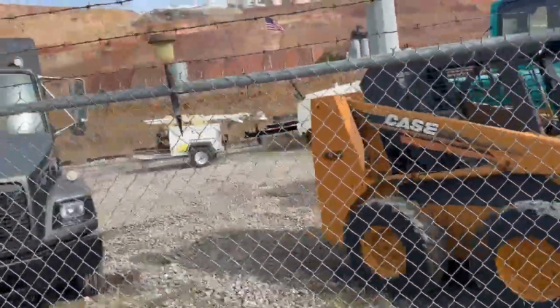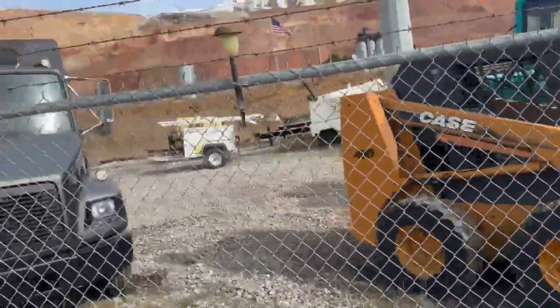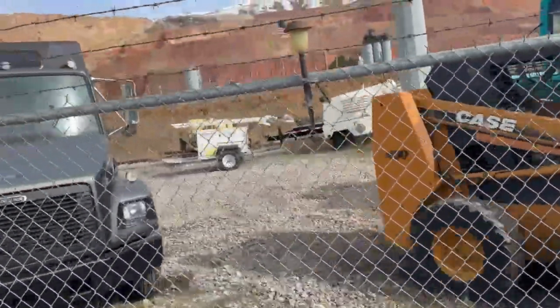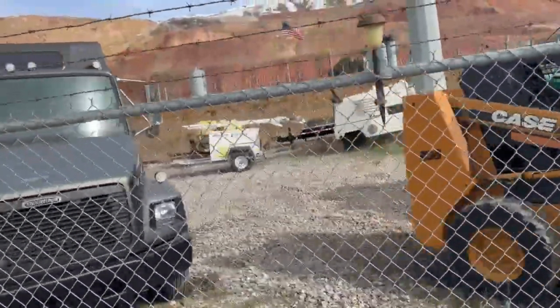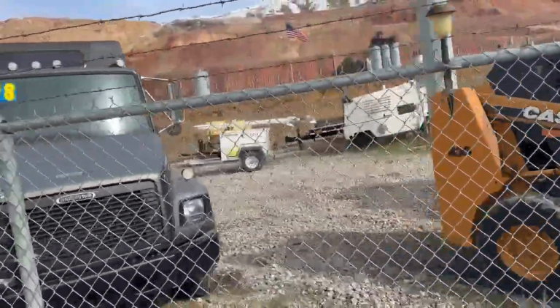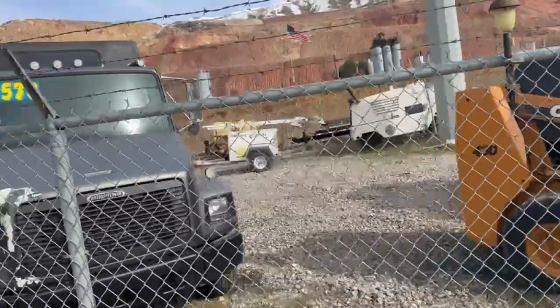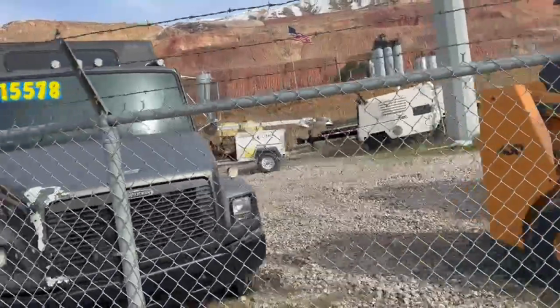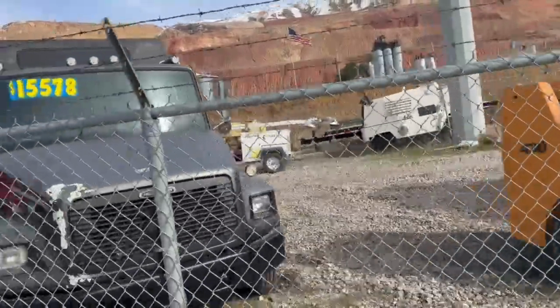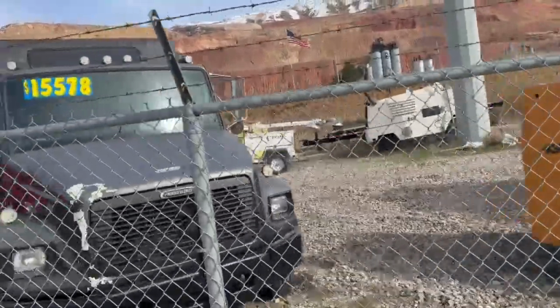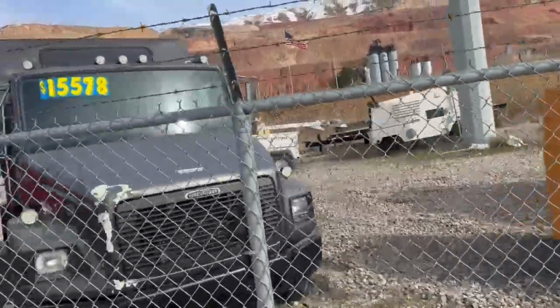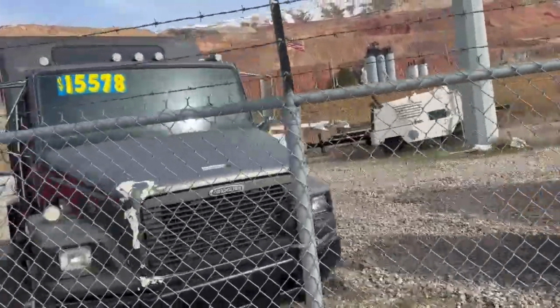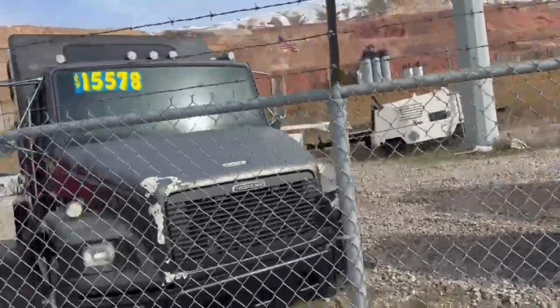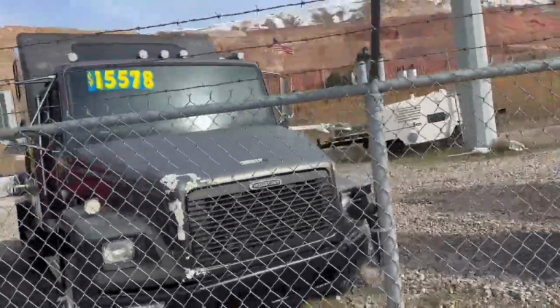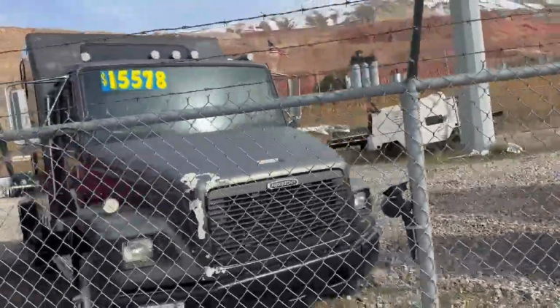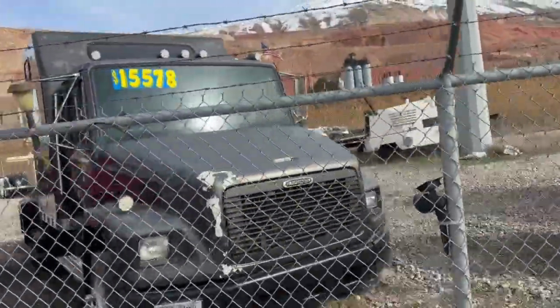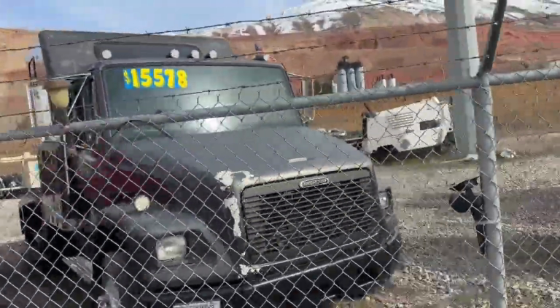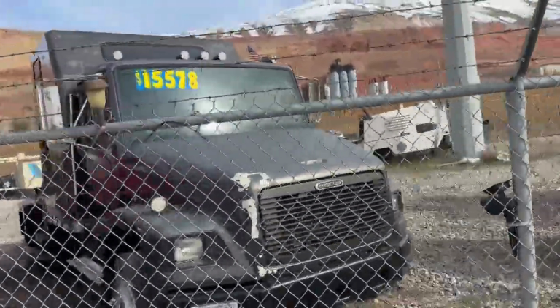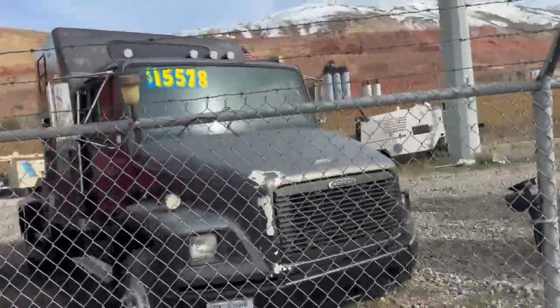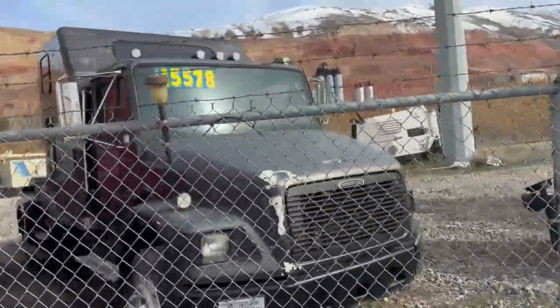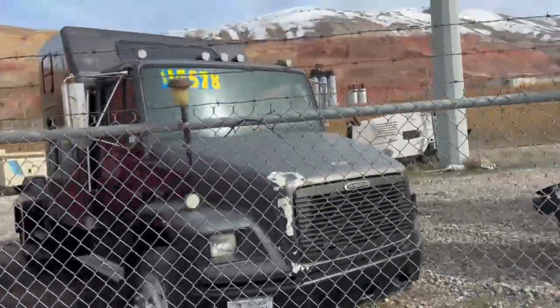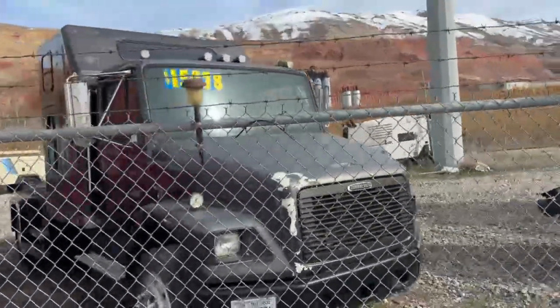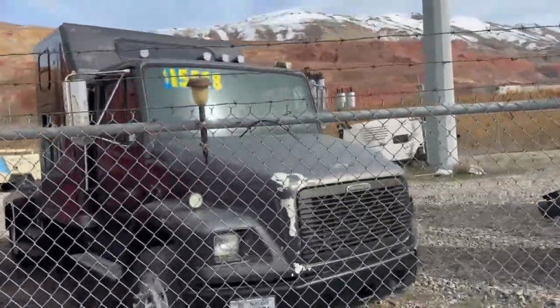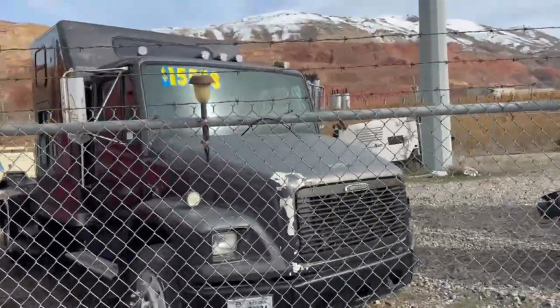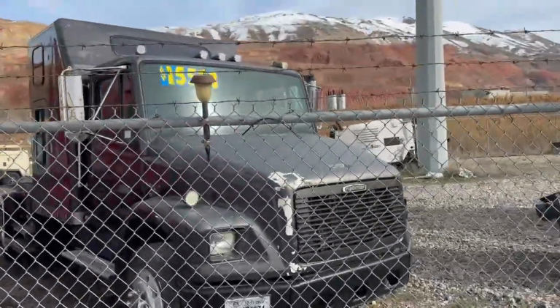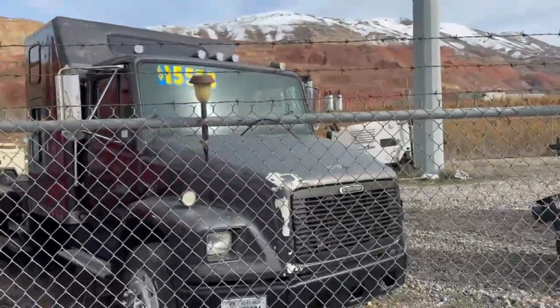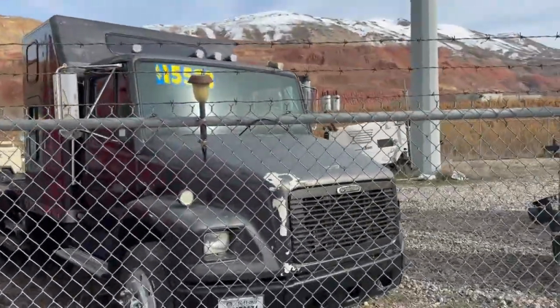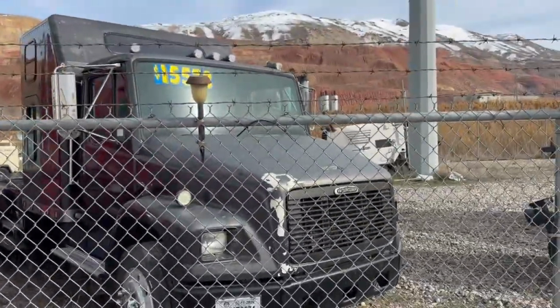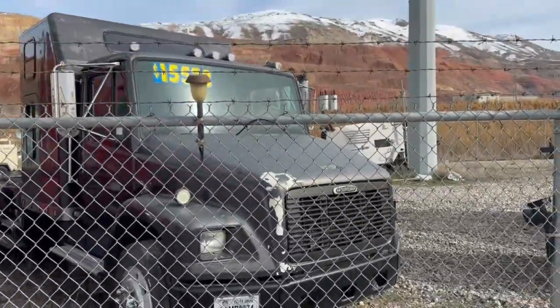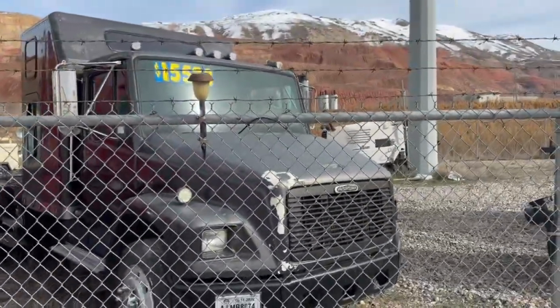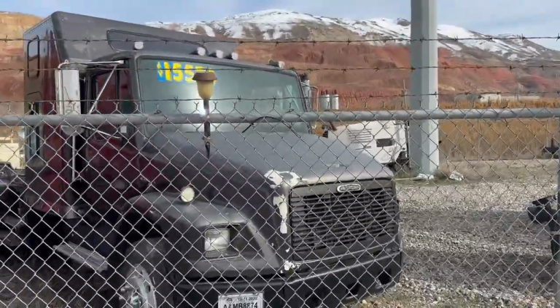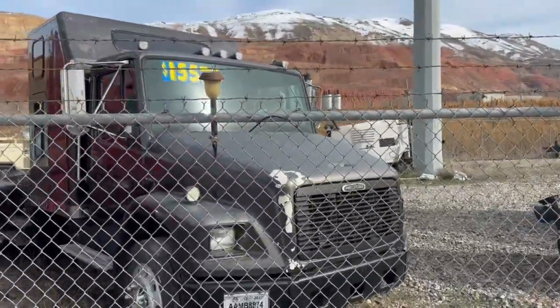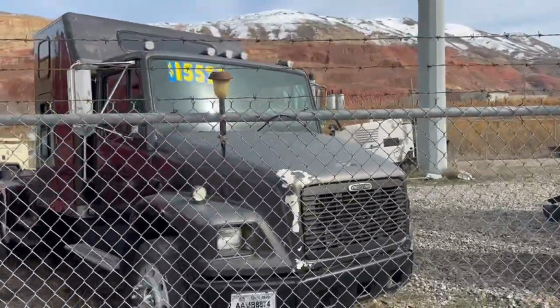Classic Freightliner to tow around your 5th wheel camper. Price just reduced.